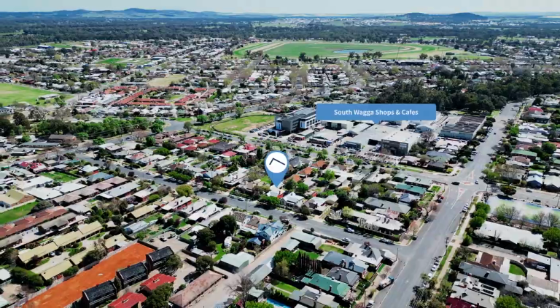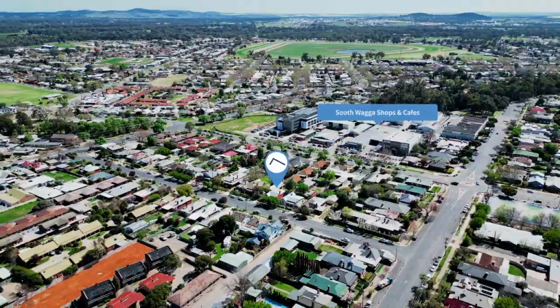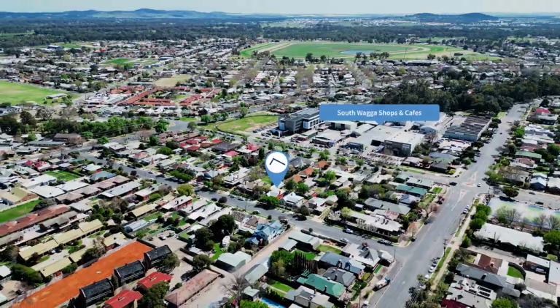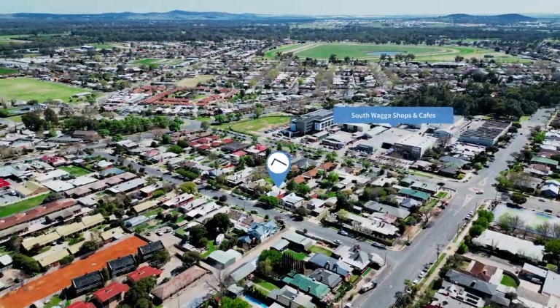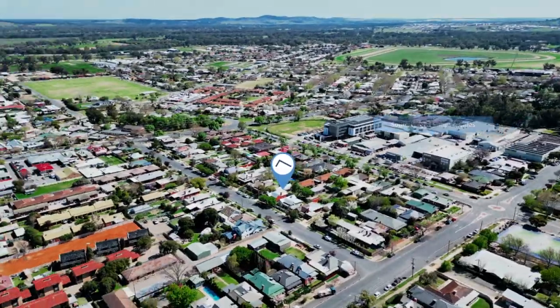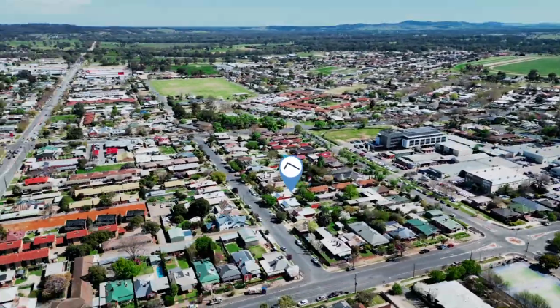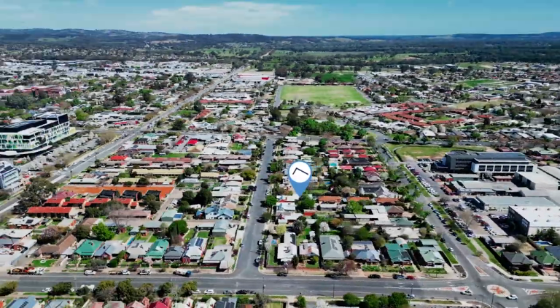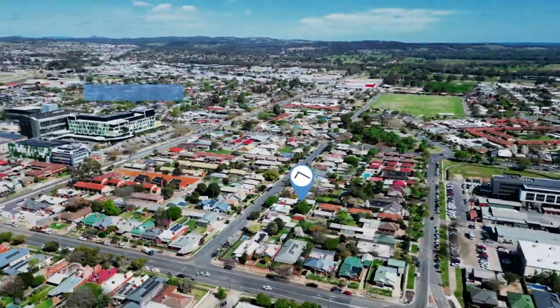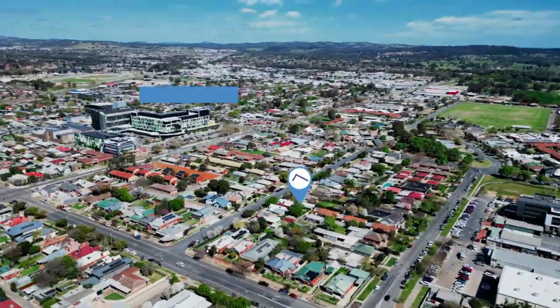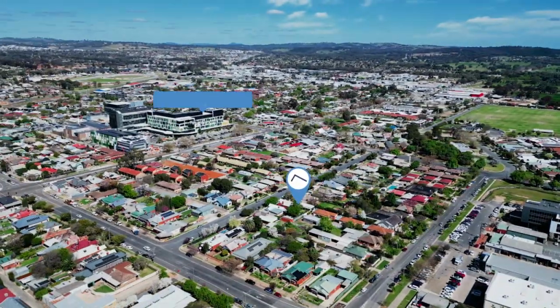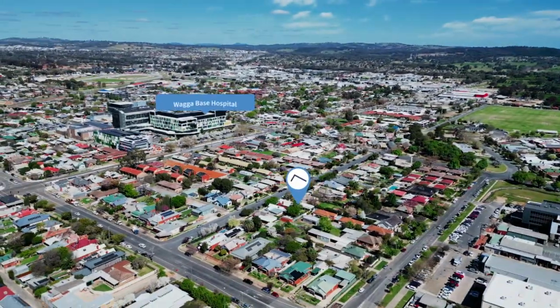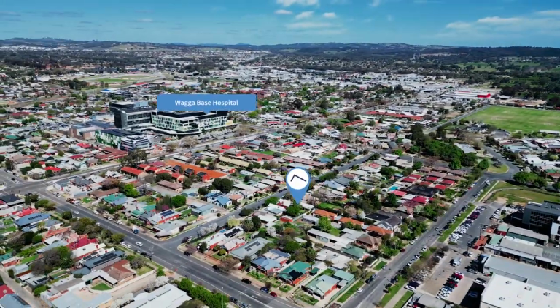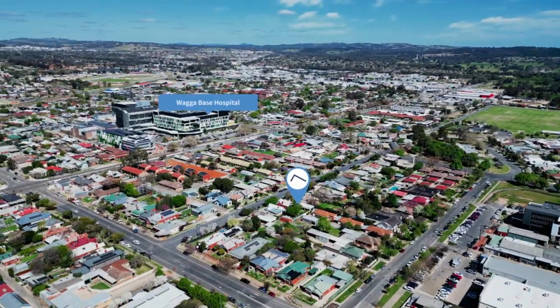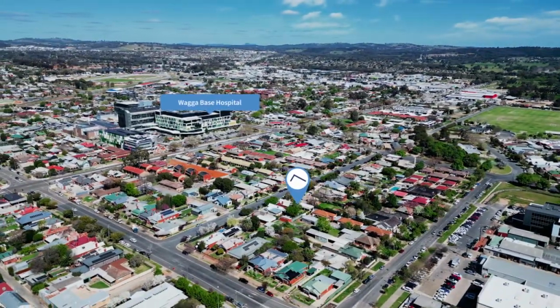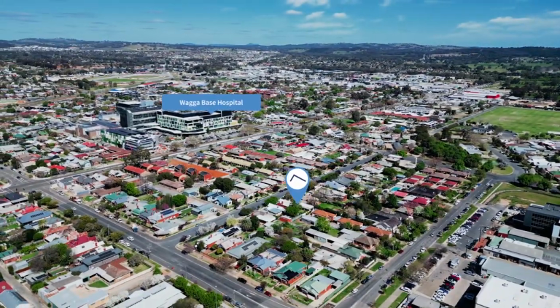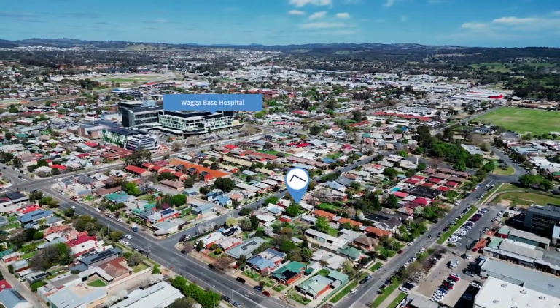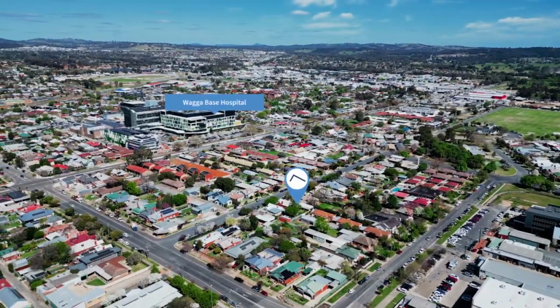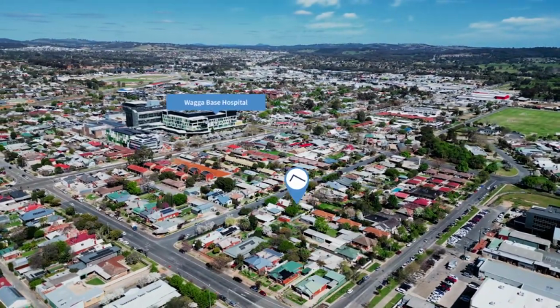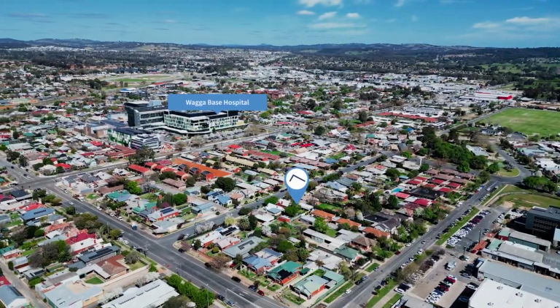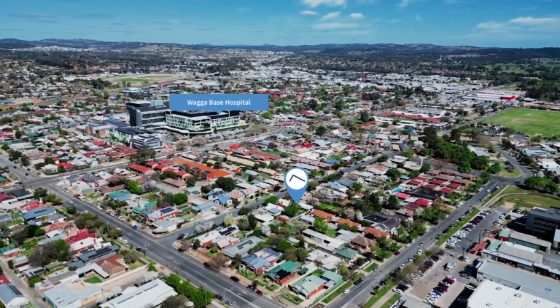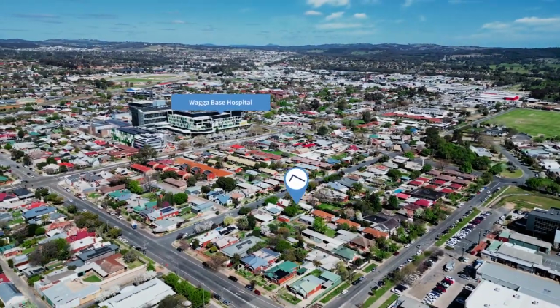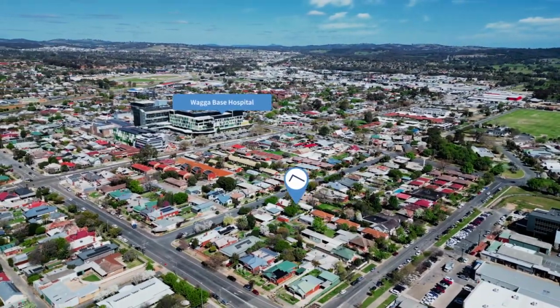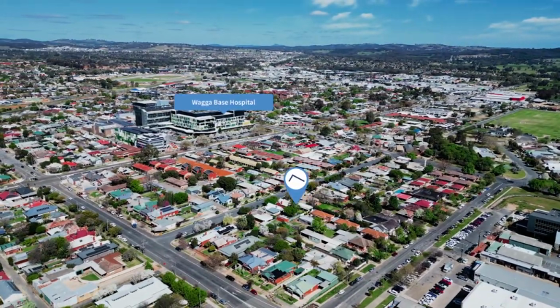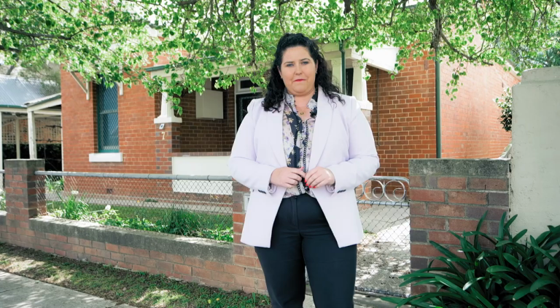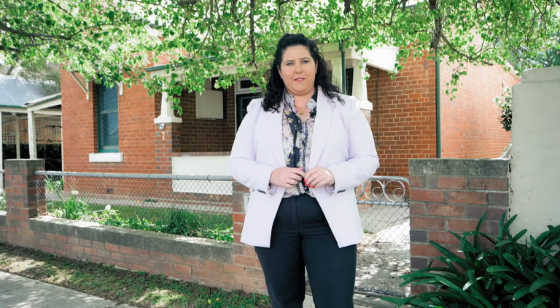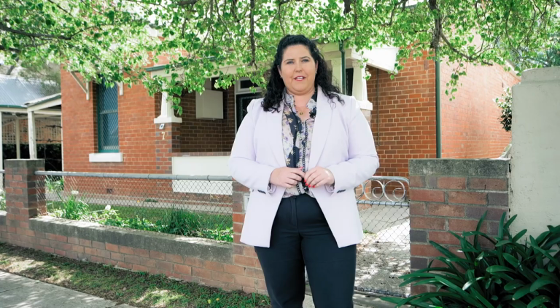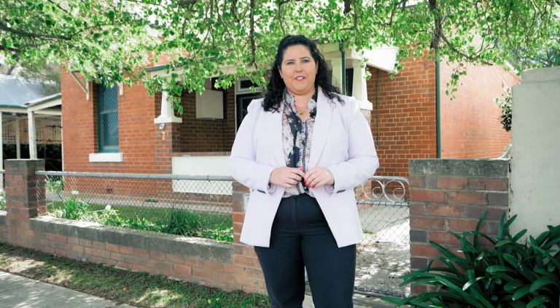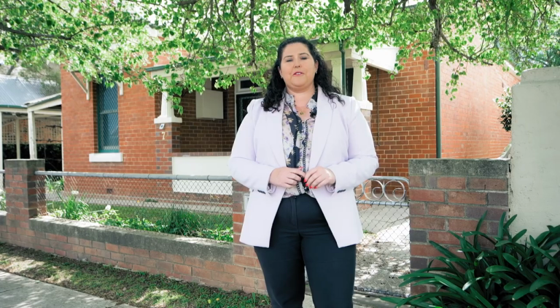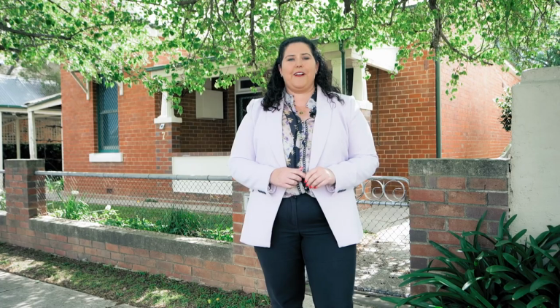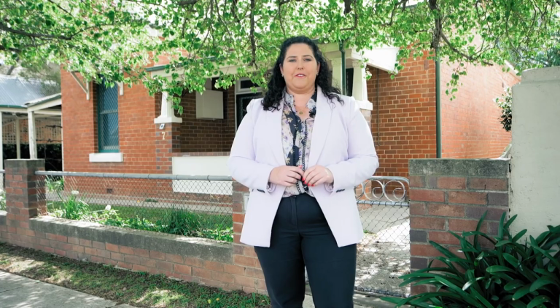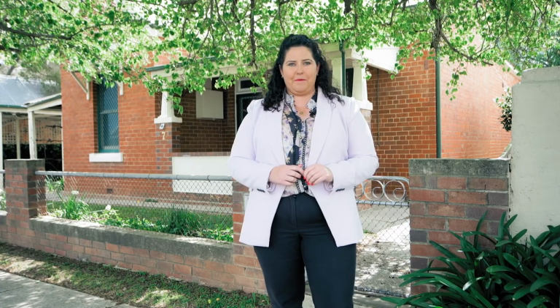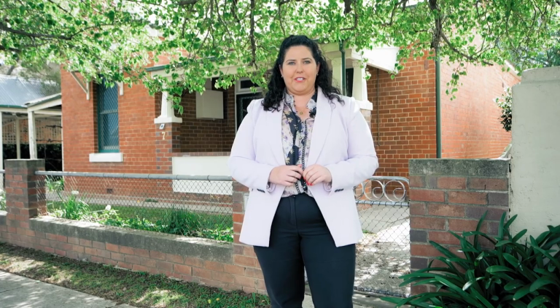If you would like to book your inspection on this rare opportunity, please phone me, Lizetta from Fitzpatricks, to arrange your inspection.